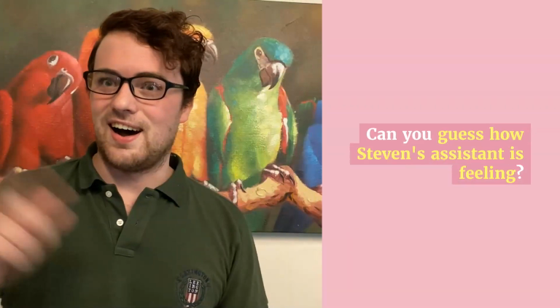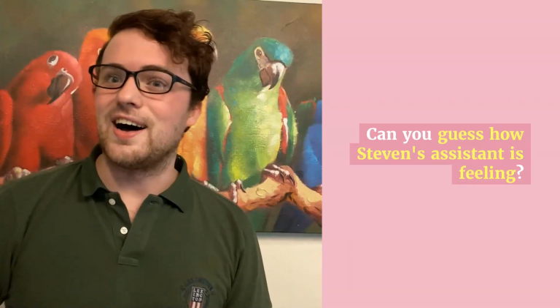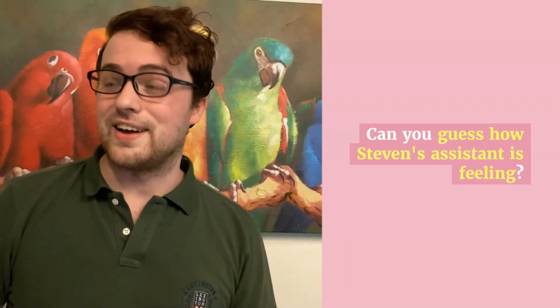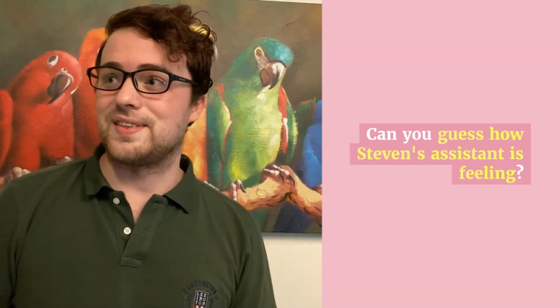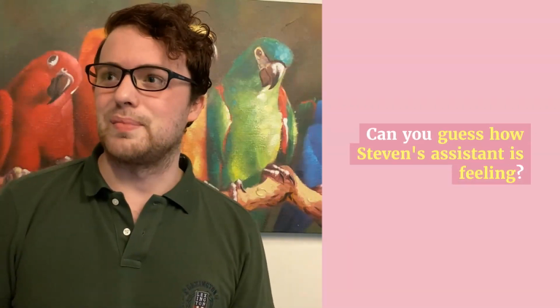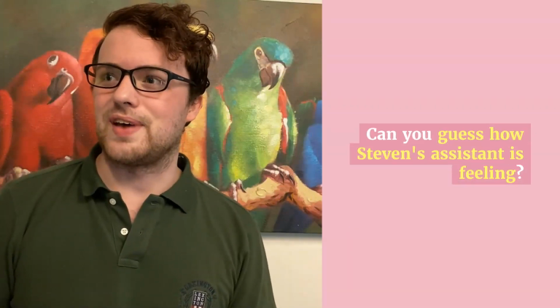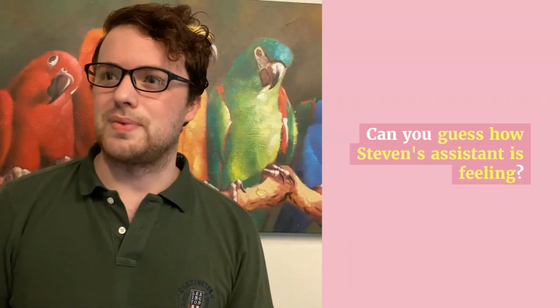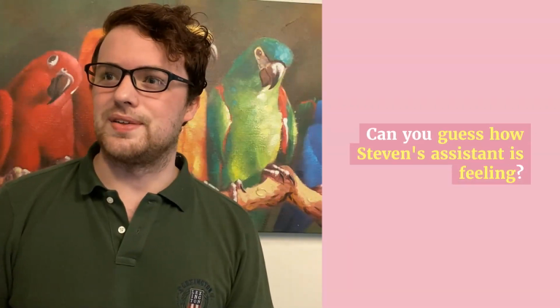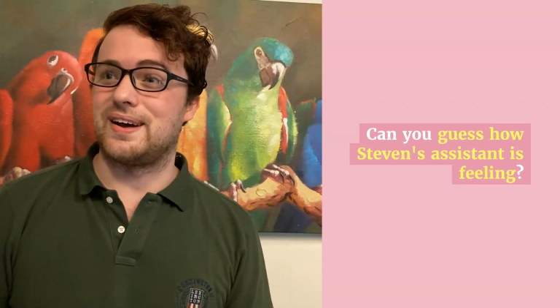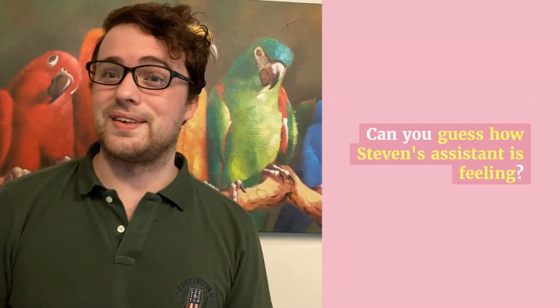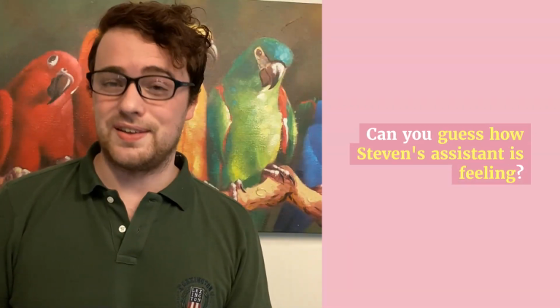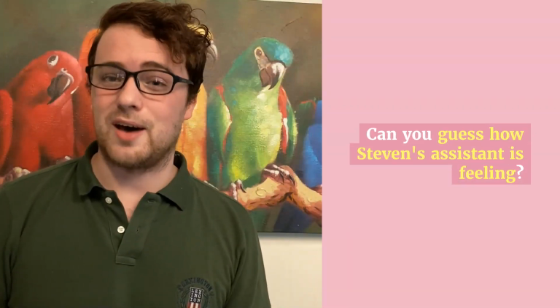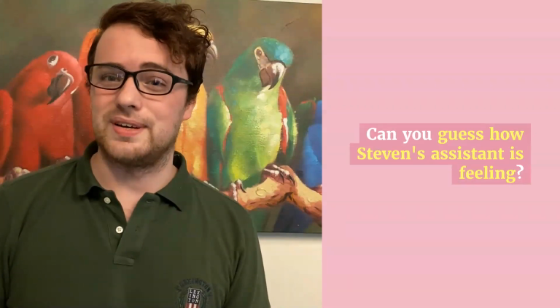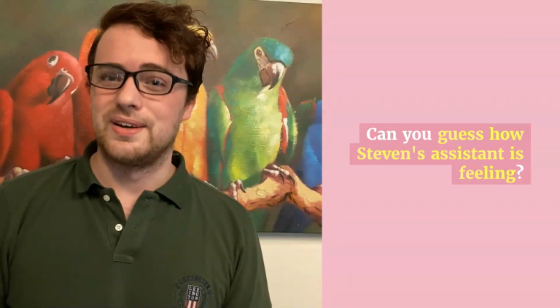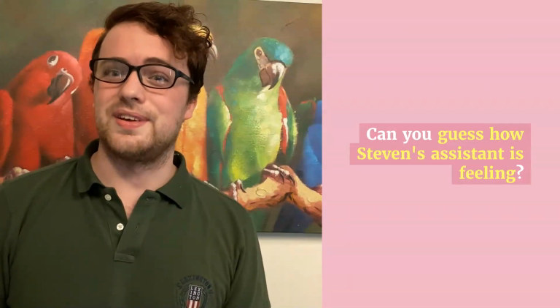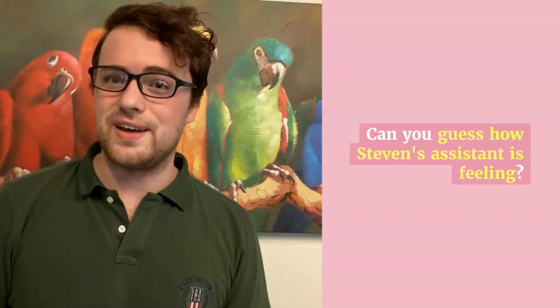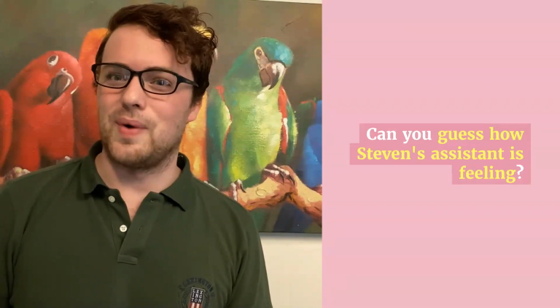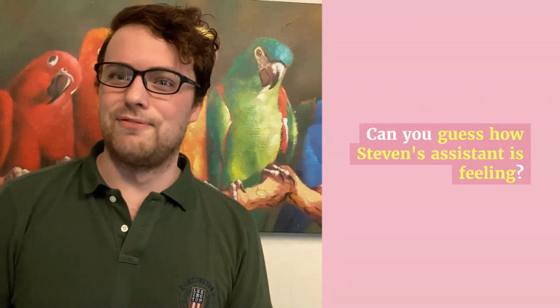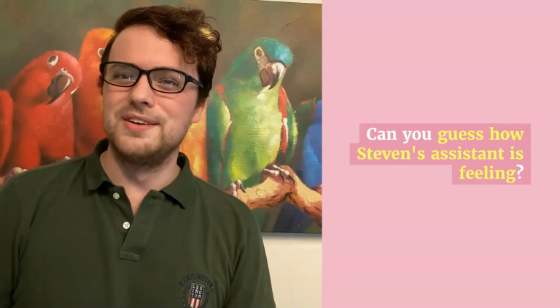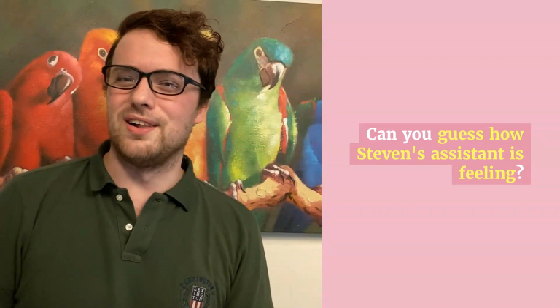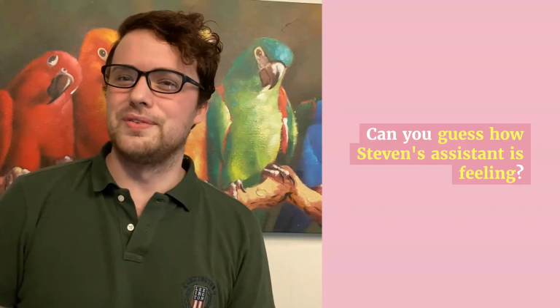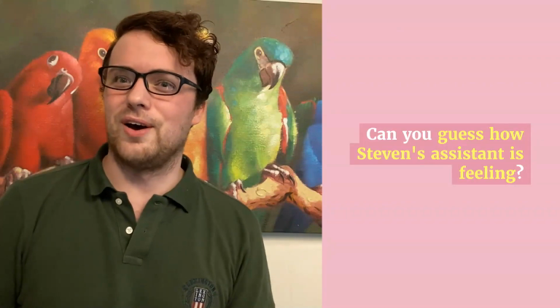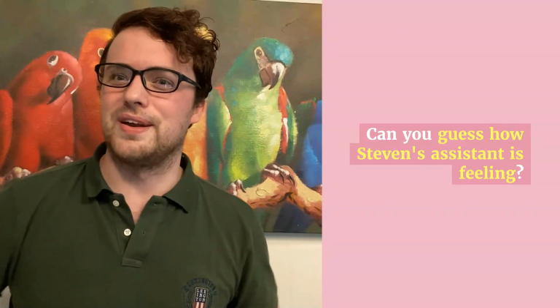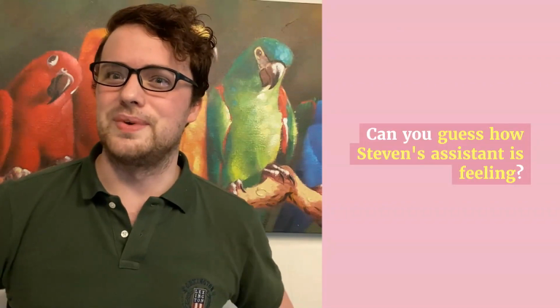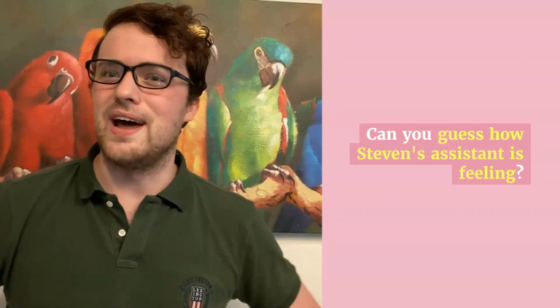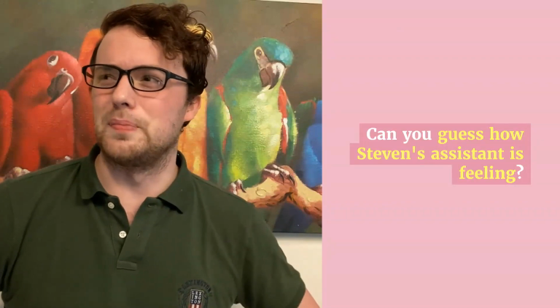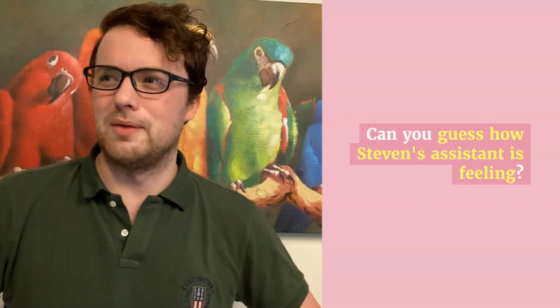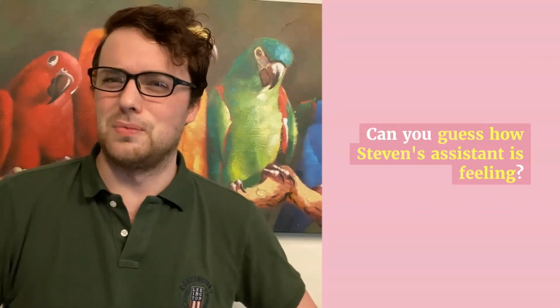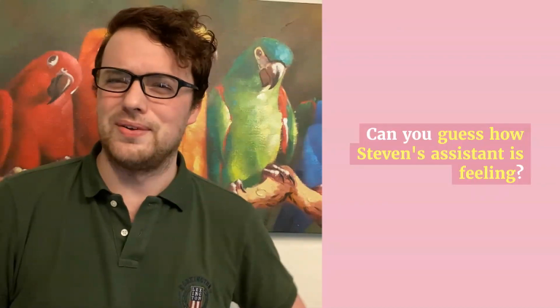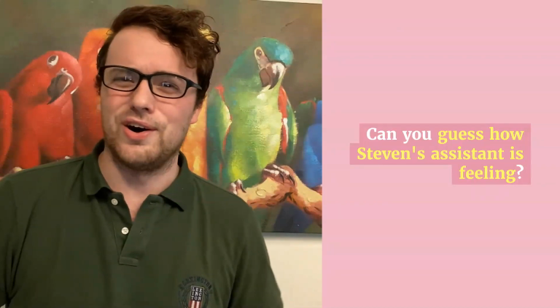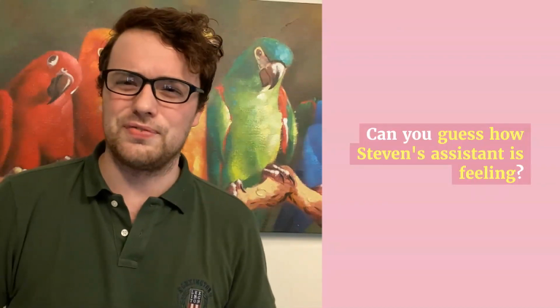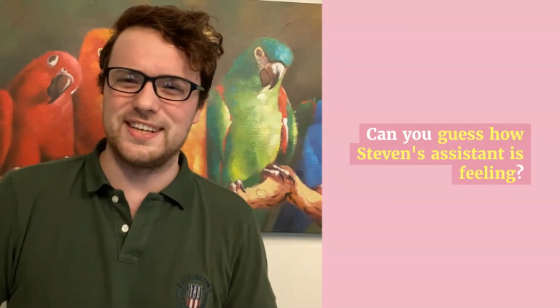I guess that means happiness, and I think he's happy because he gets to wear fun clothes at home that he would never be able to wear in the office.